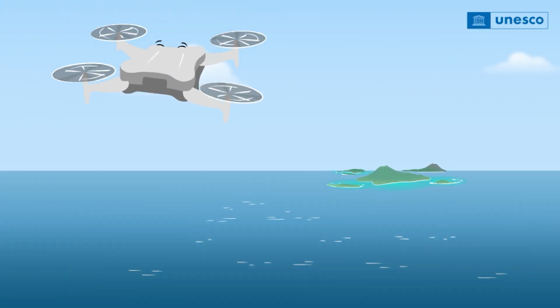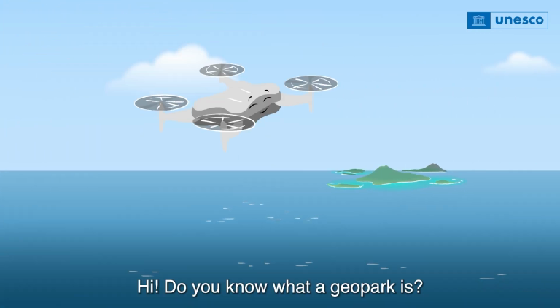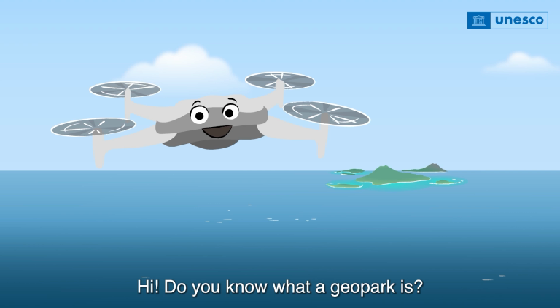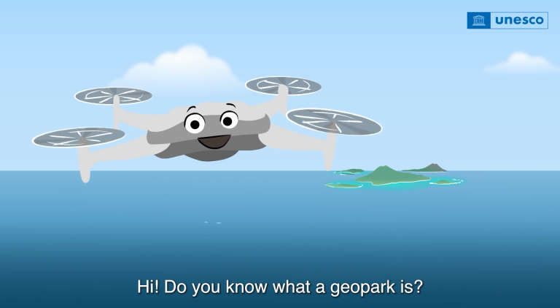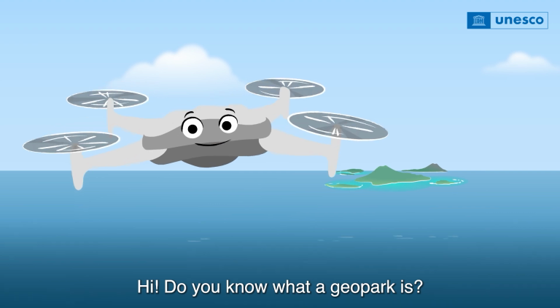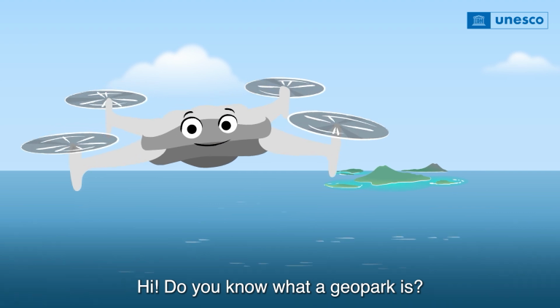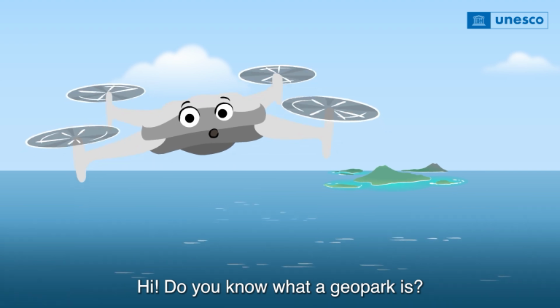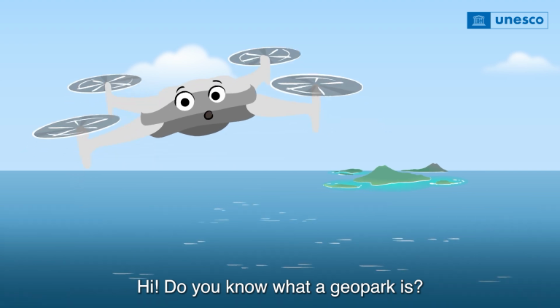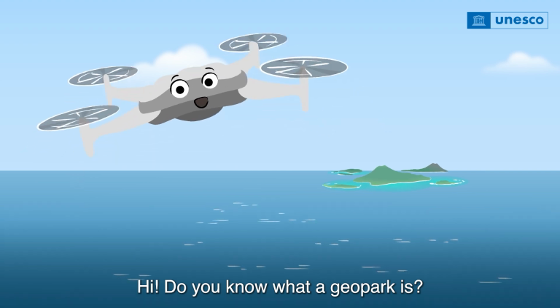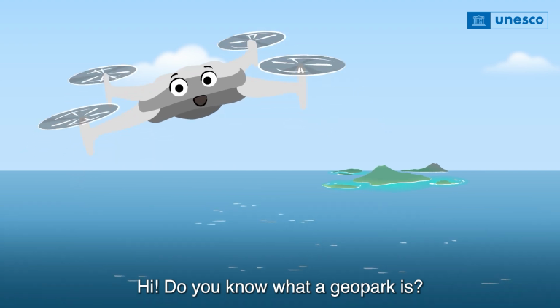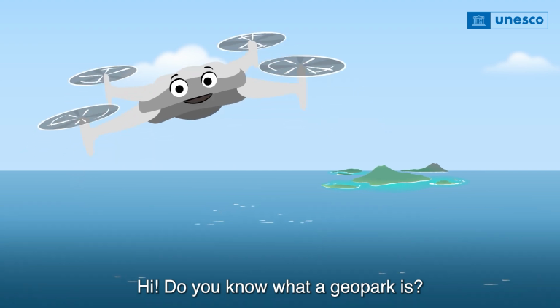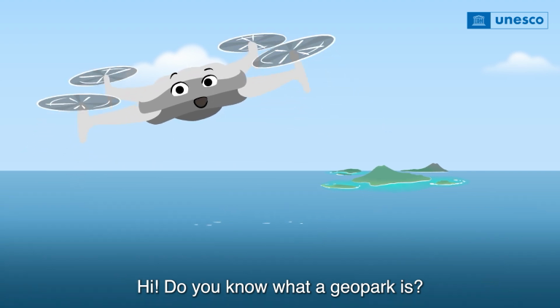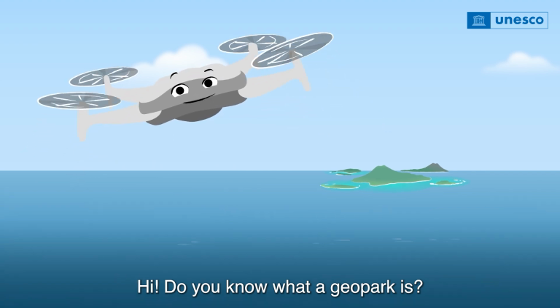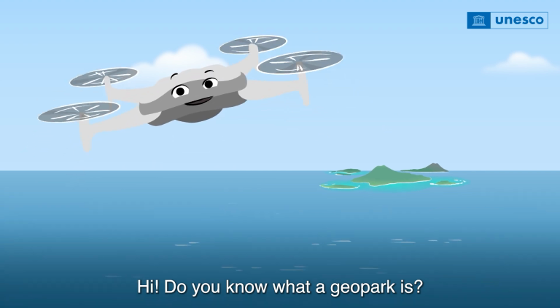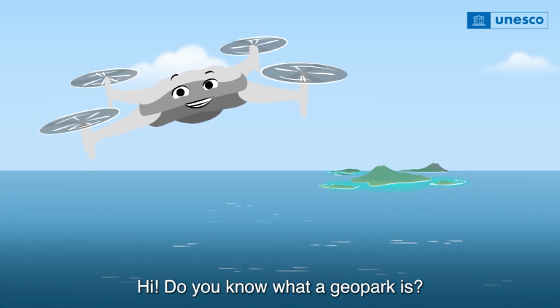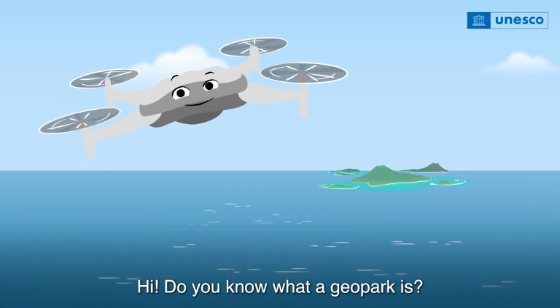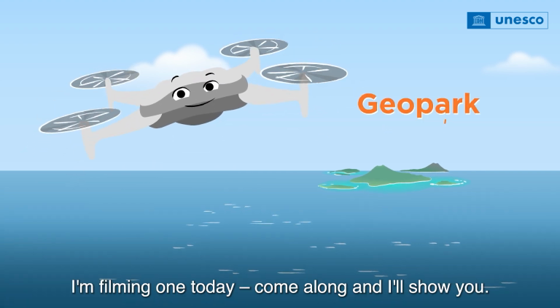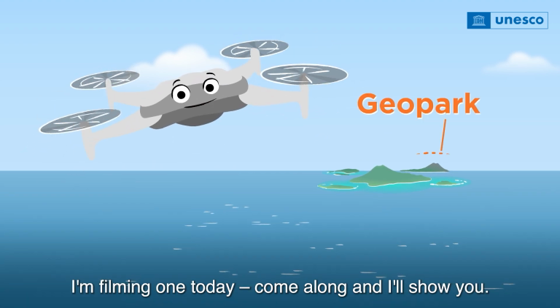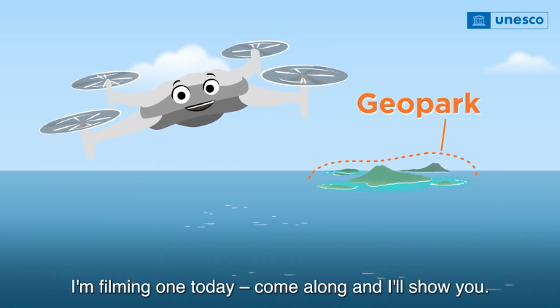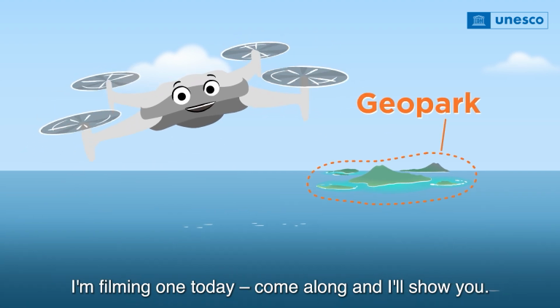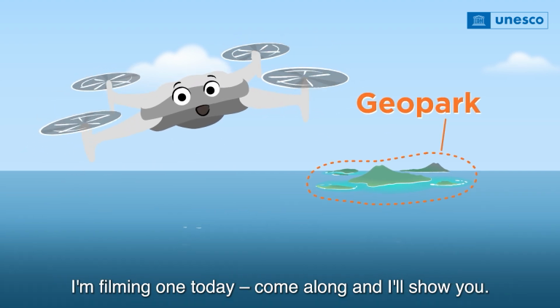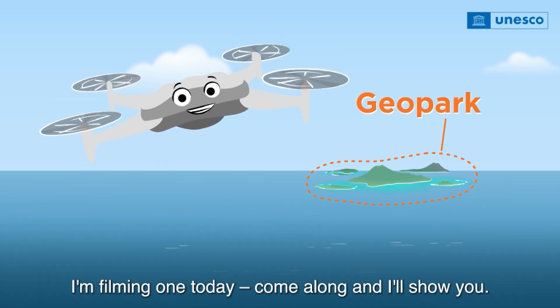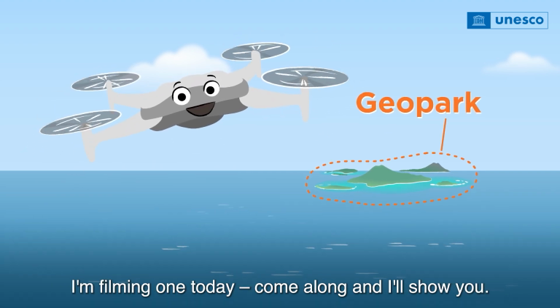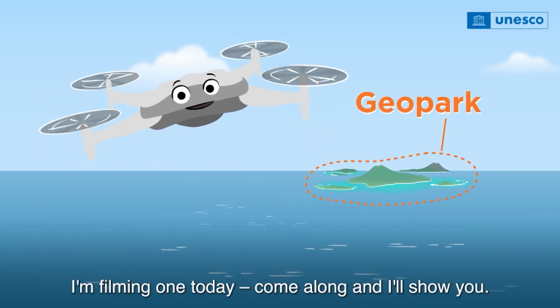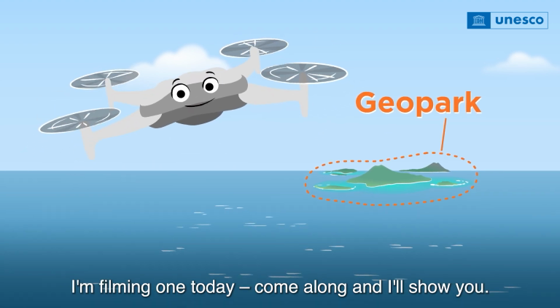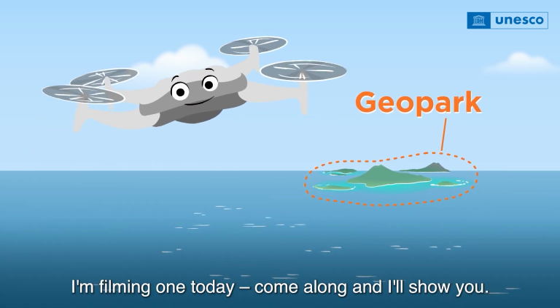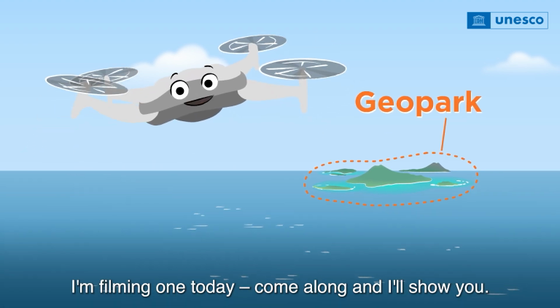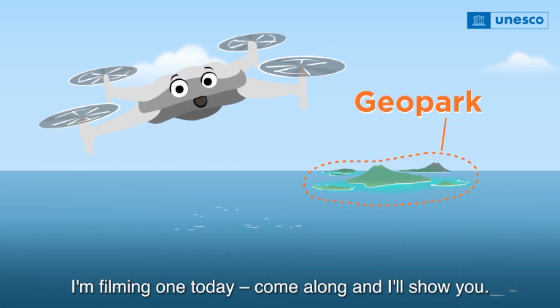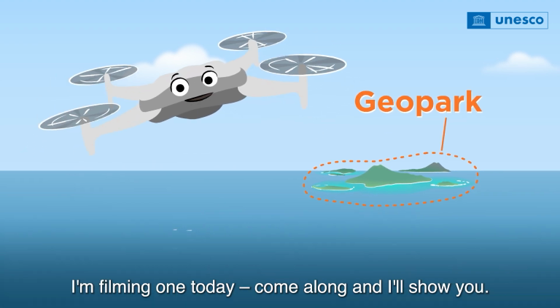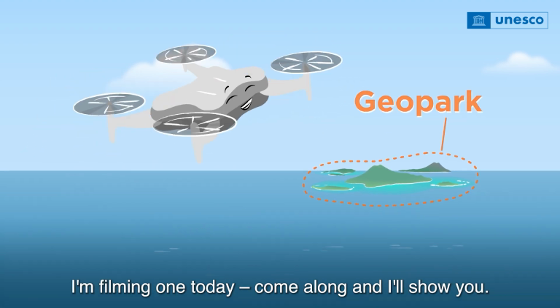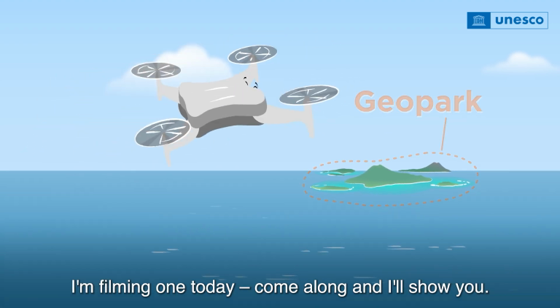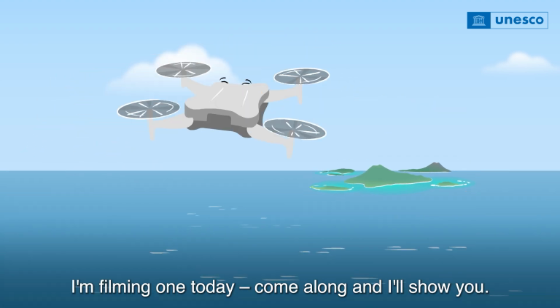Hi, do you know what a geopark is? I'm filming one today. Come along and I'll show you.